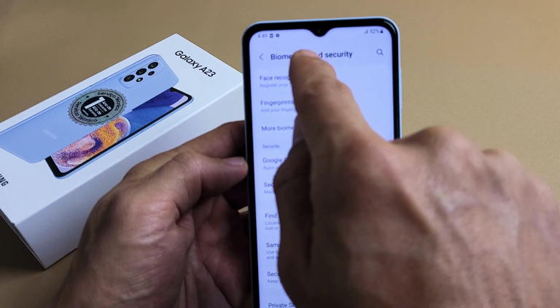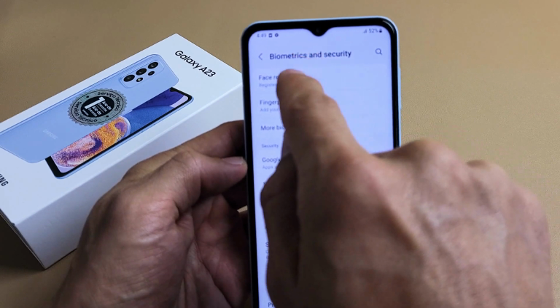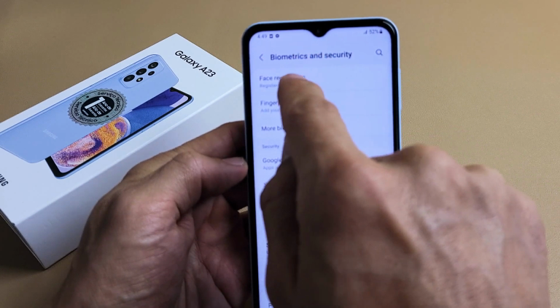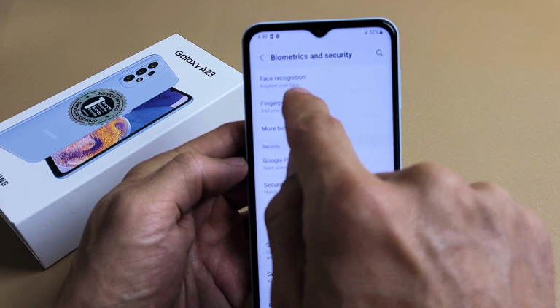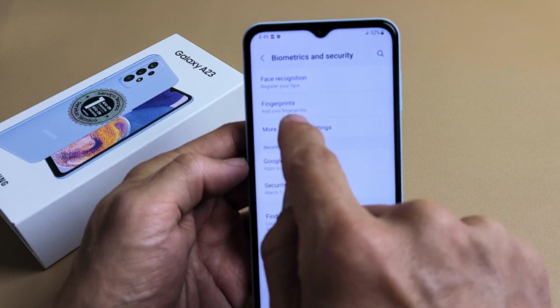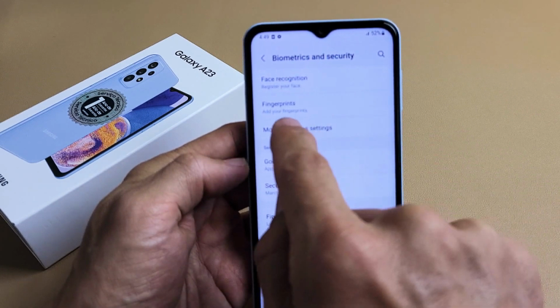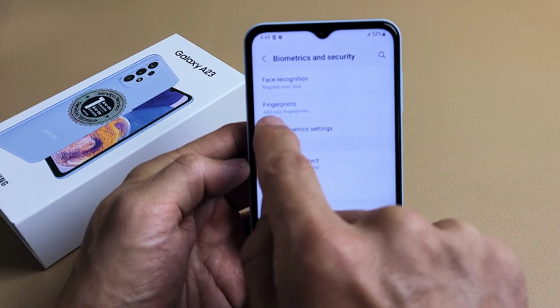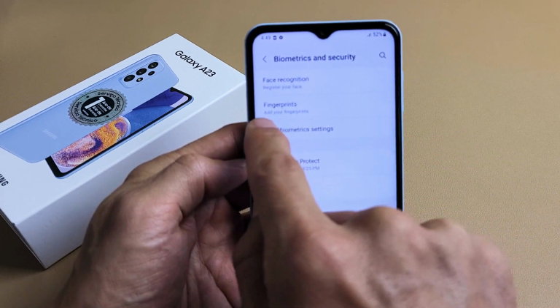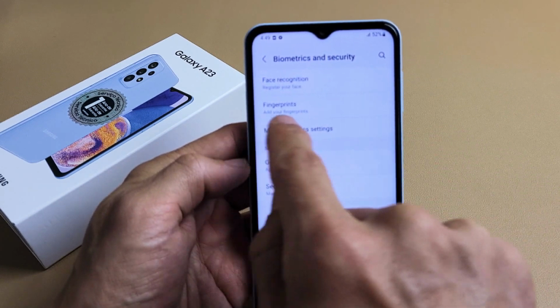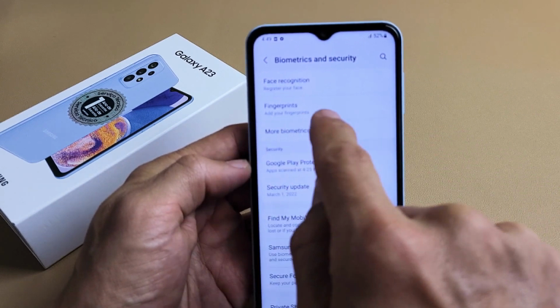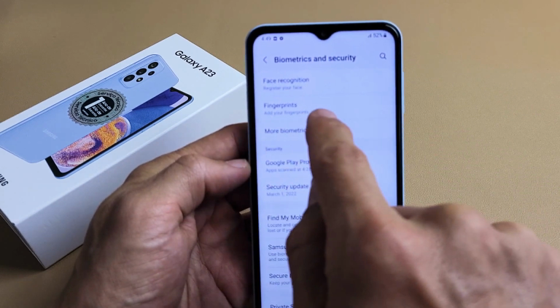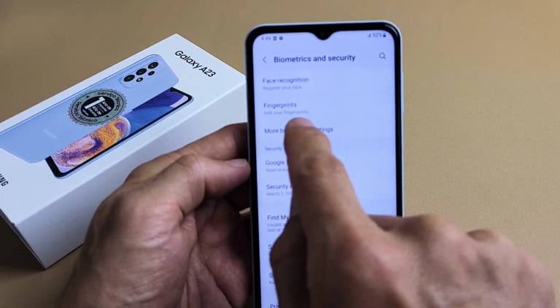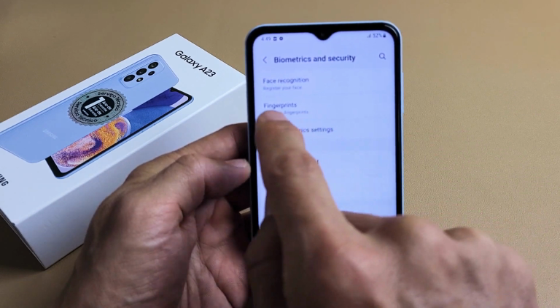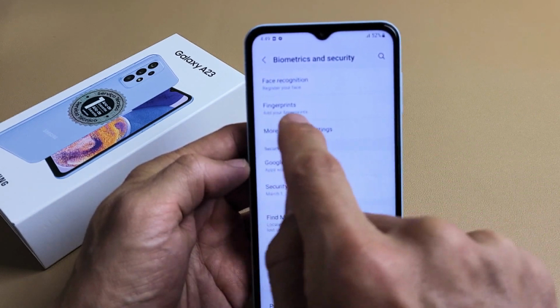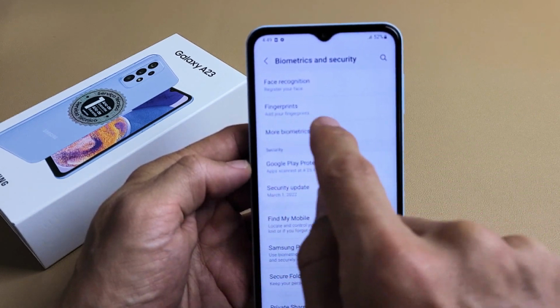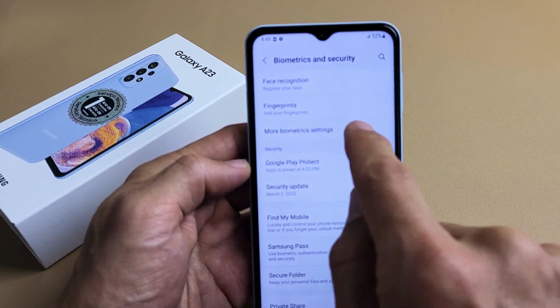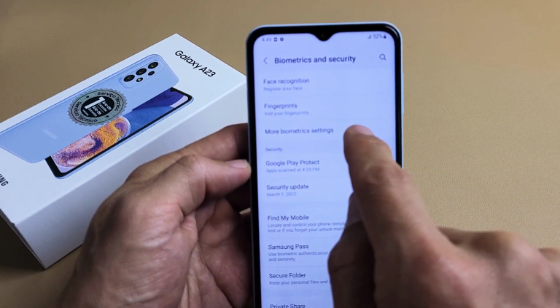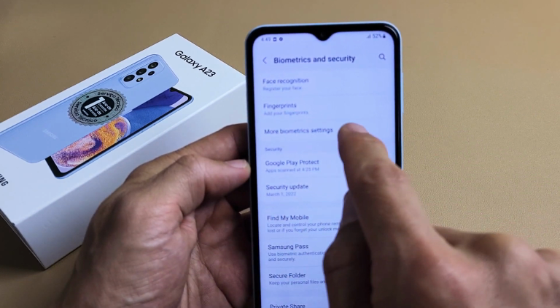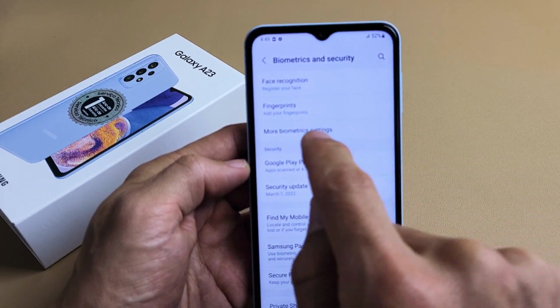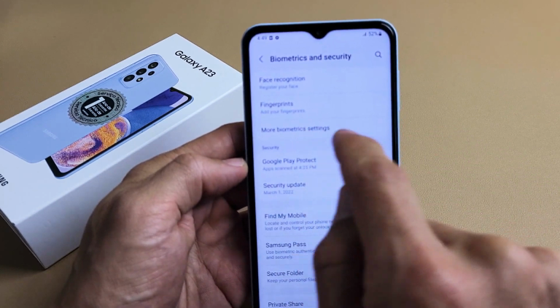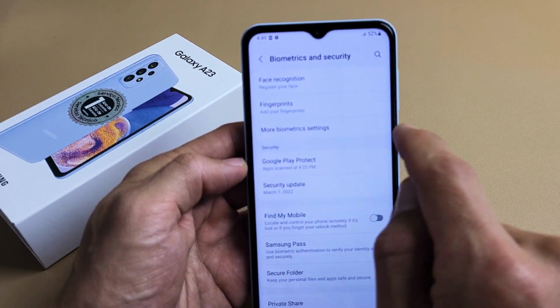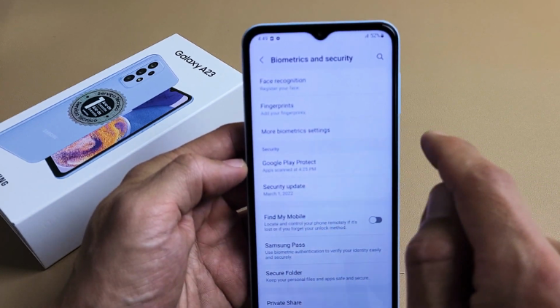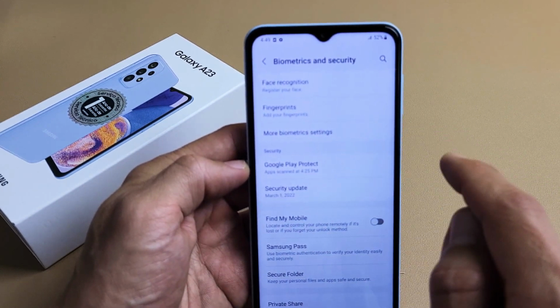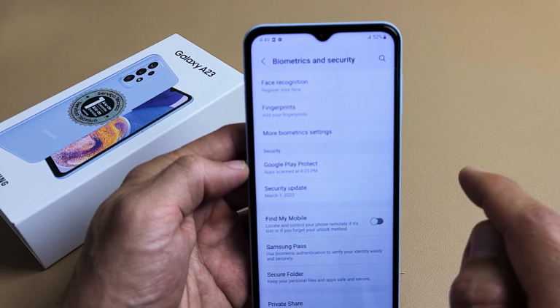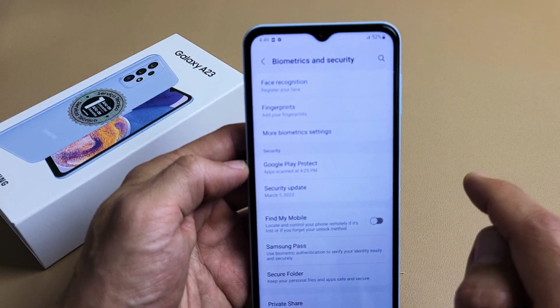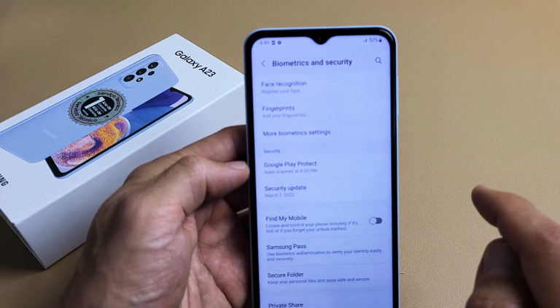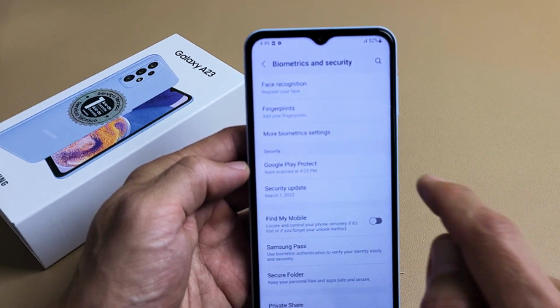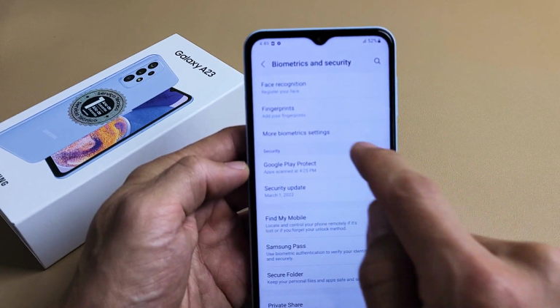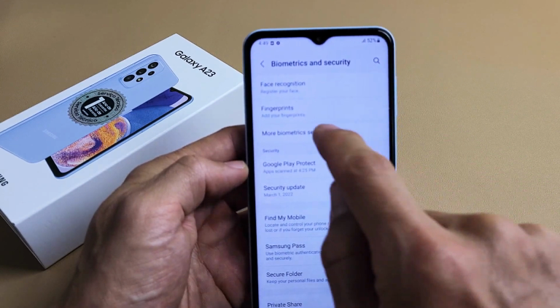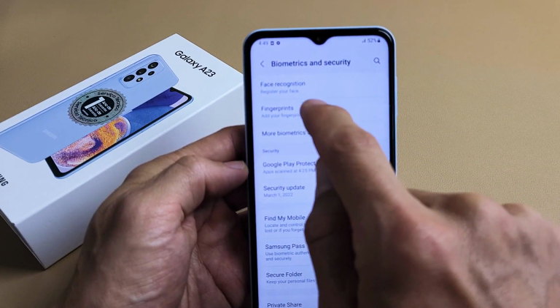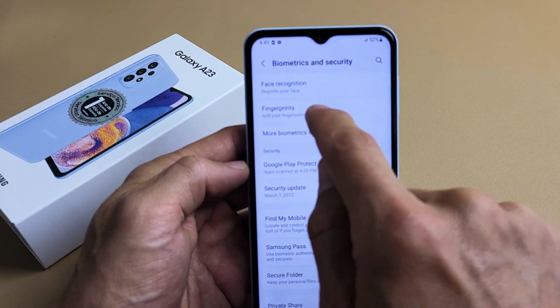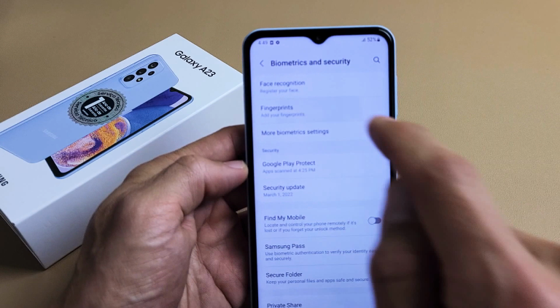The second one from the top says Fingerprints — add your fingerprints. So we're going to go ahead and tap on Fingerprints.